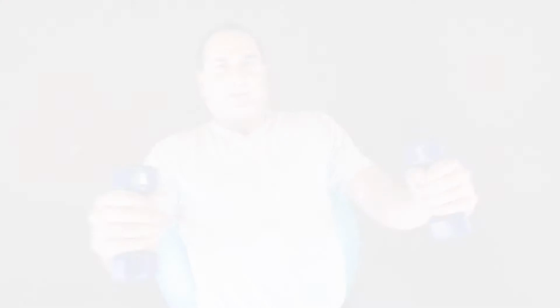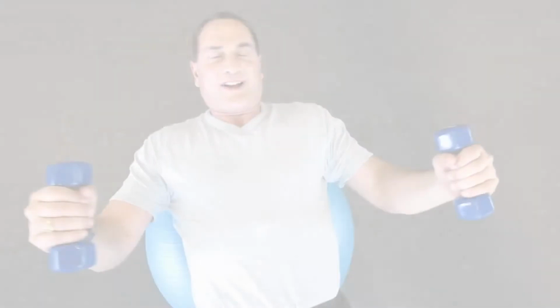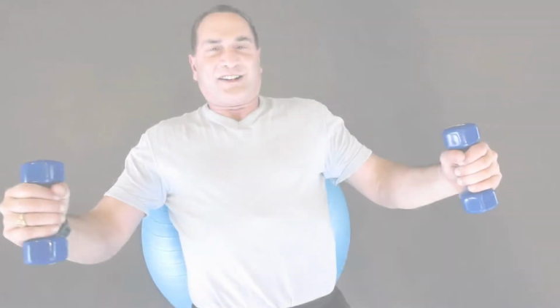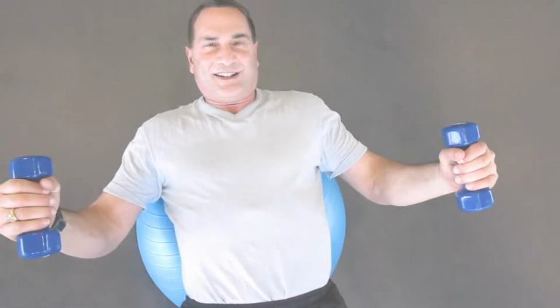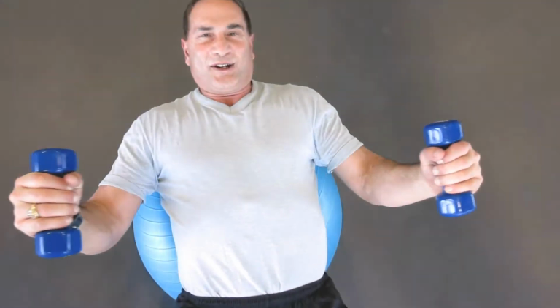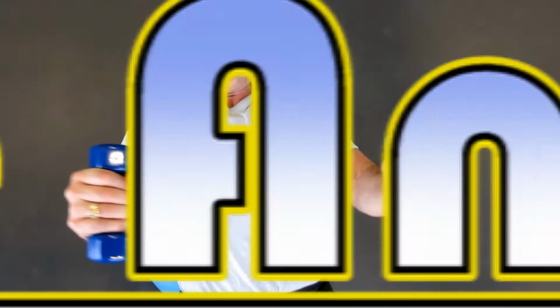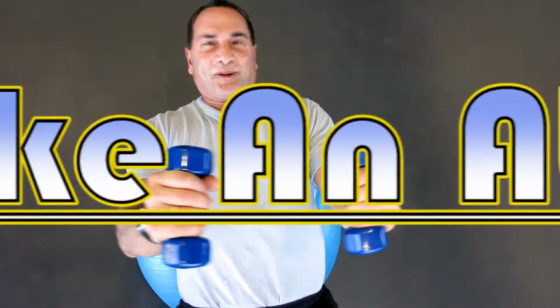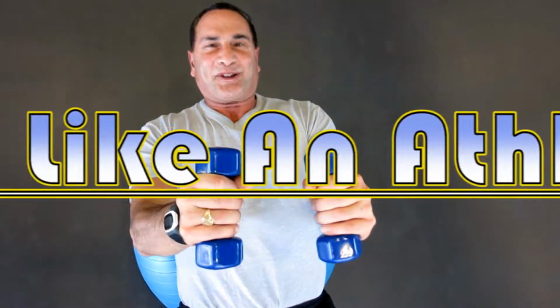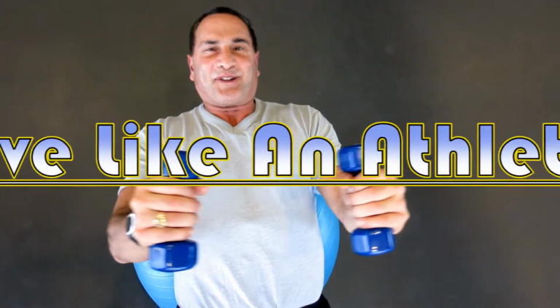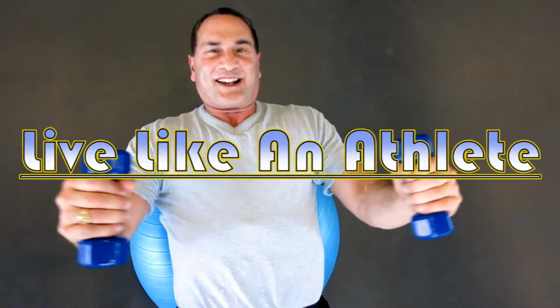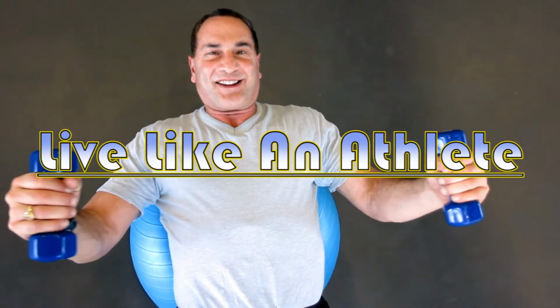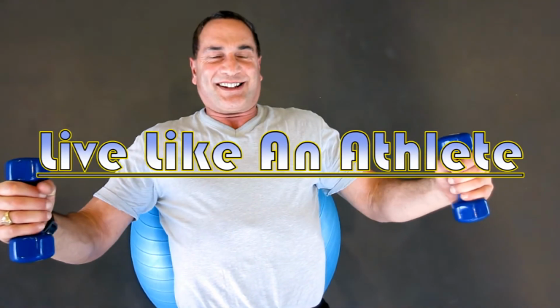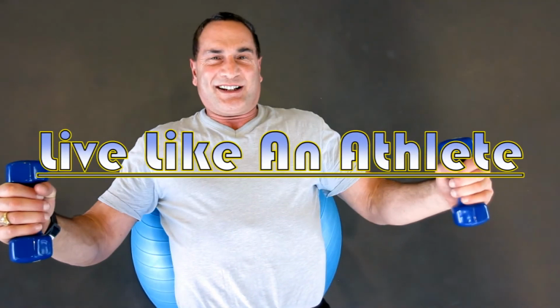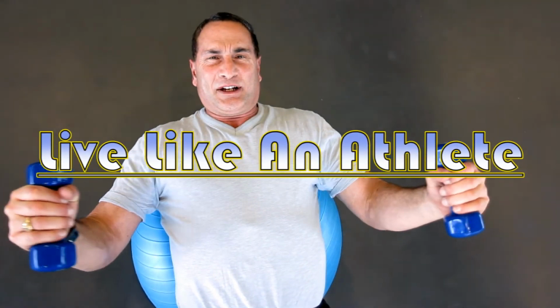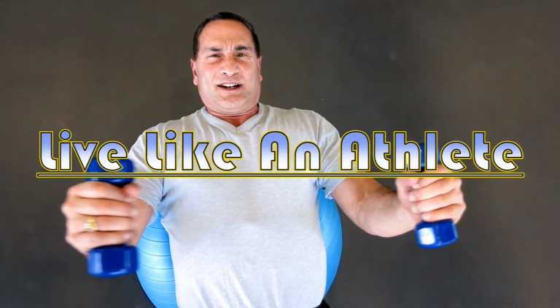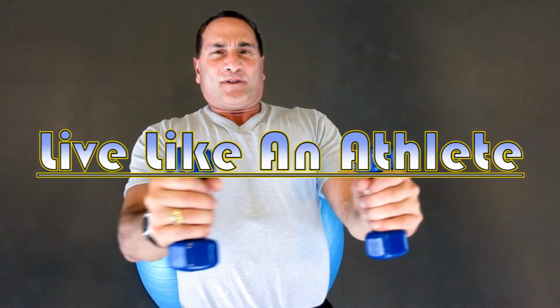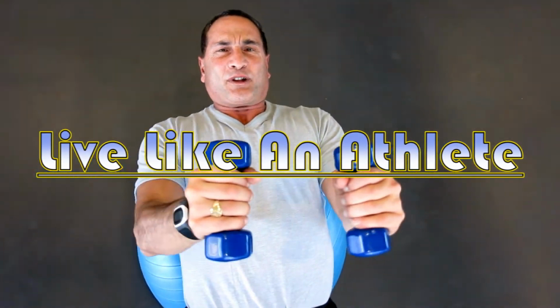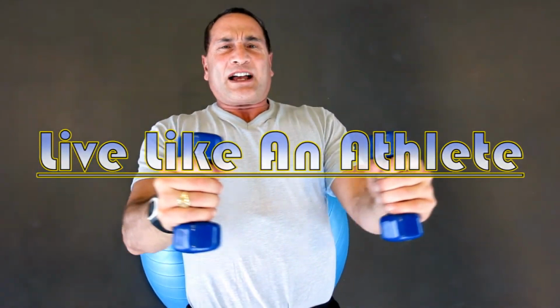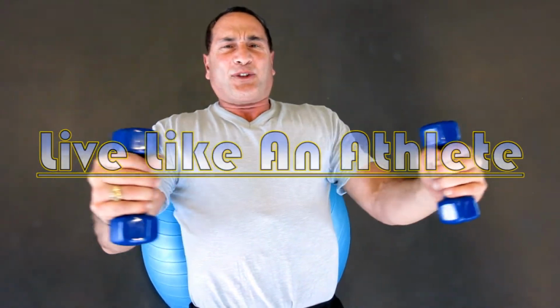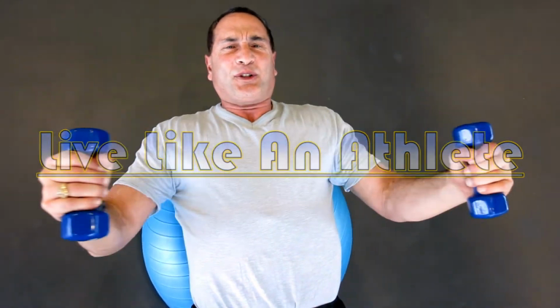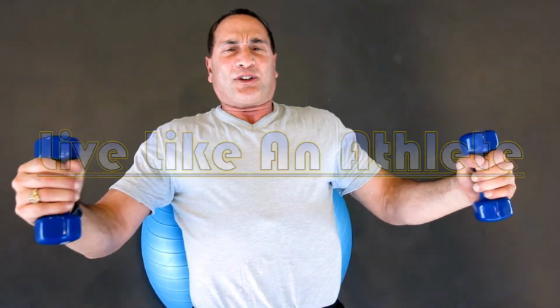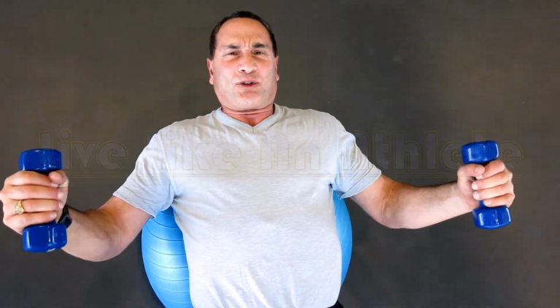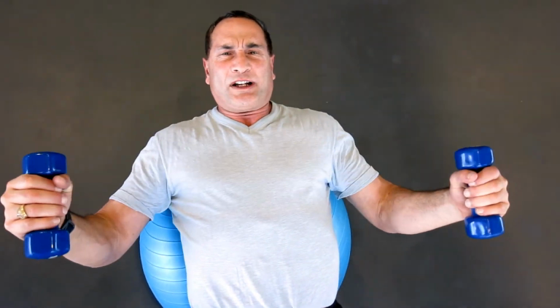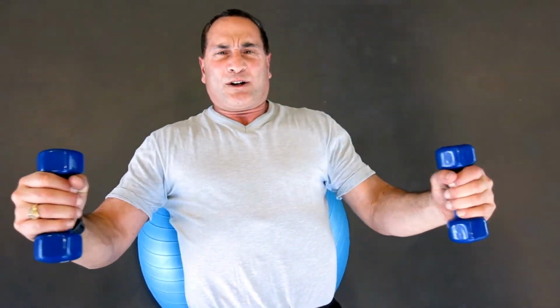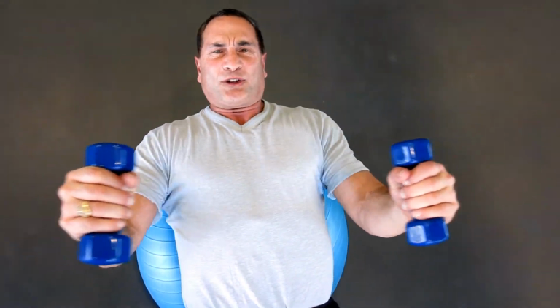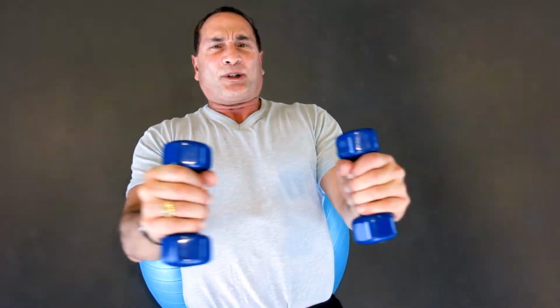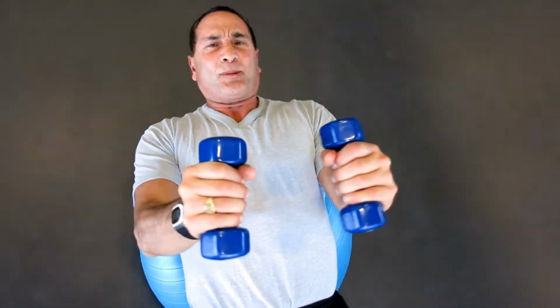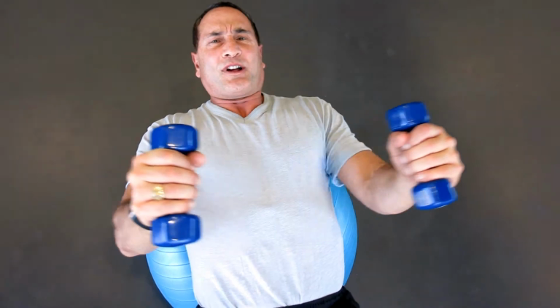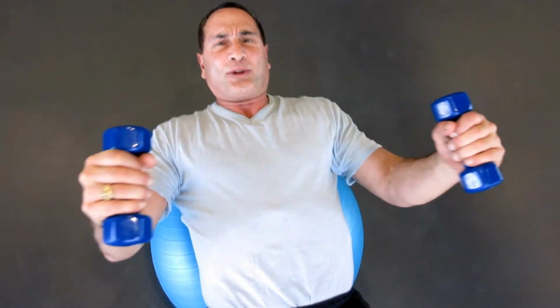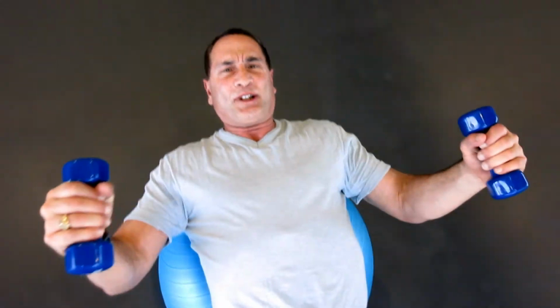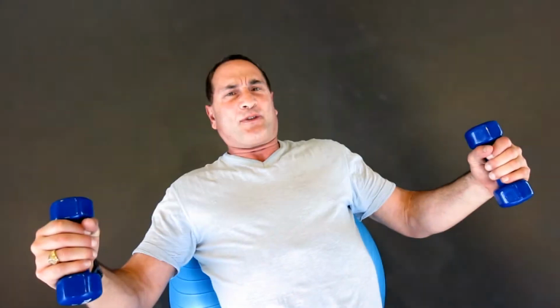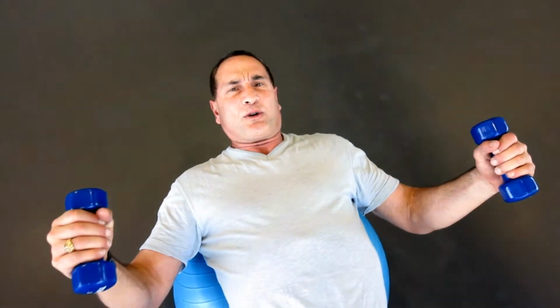Welcome to Live Like an Athlete. For the last few years, training on a stability ball has been in vogue.